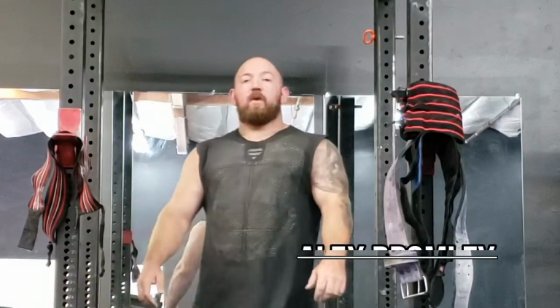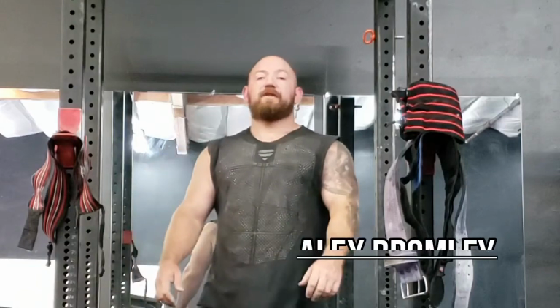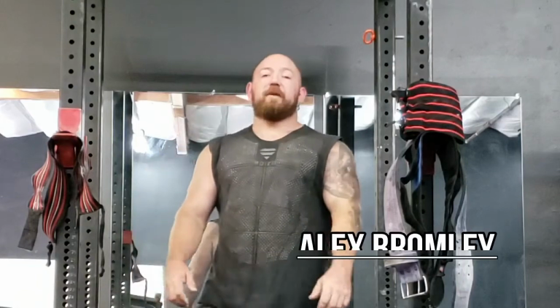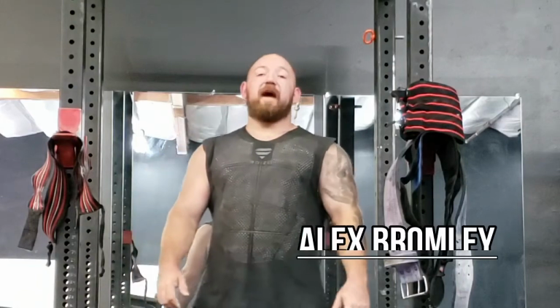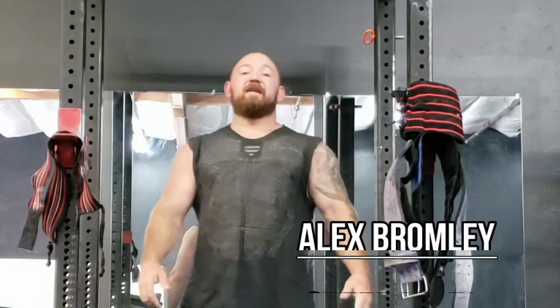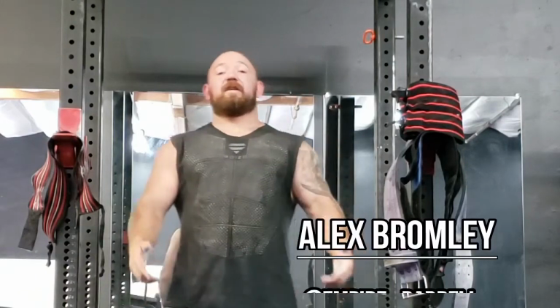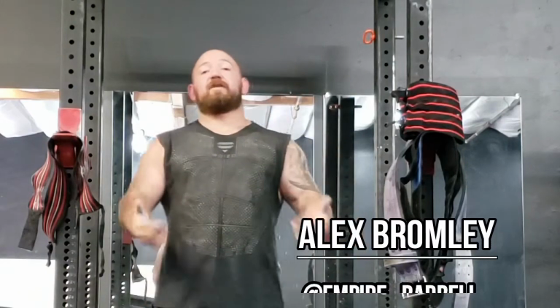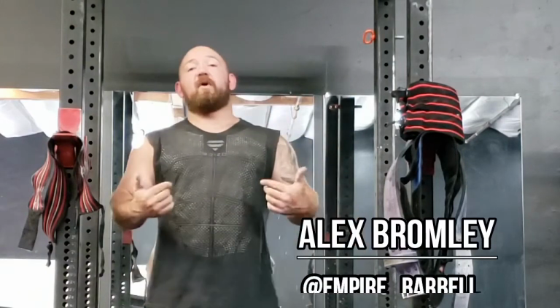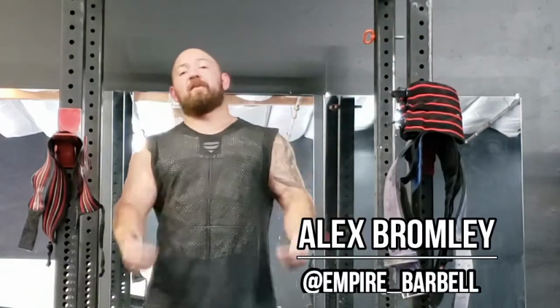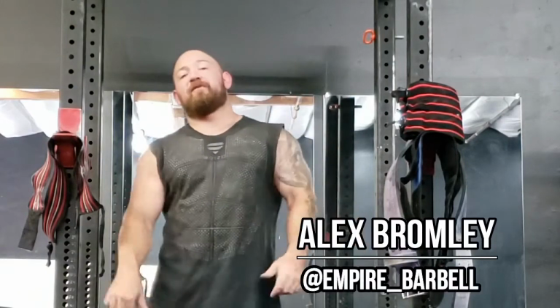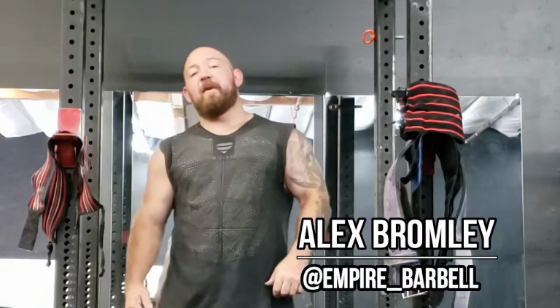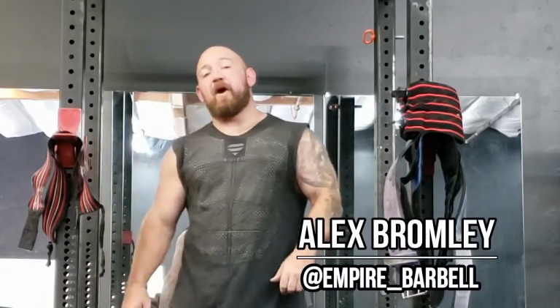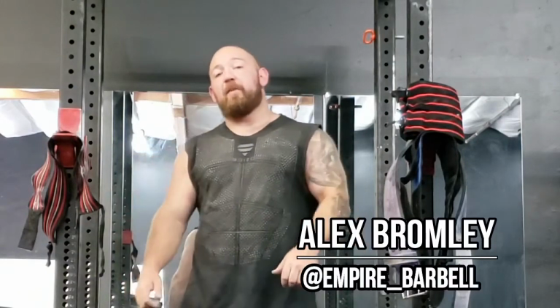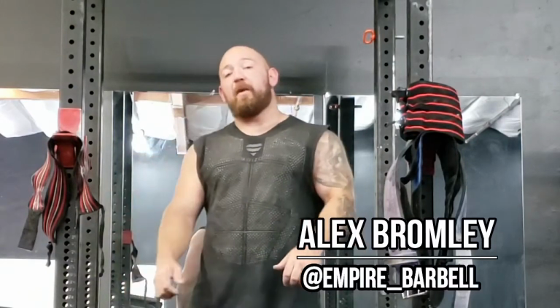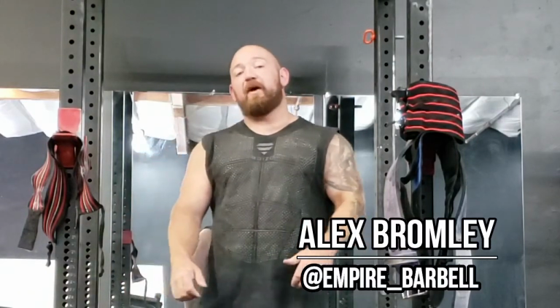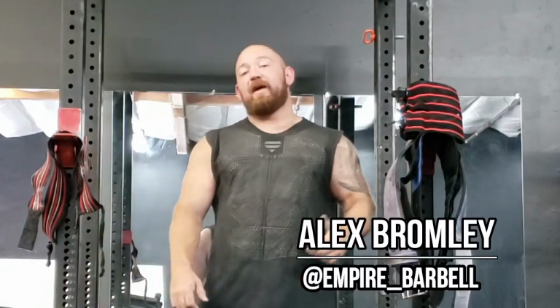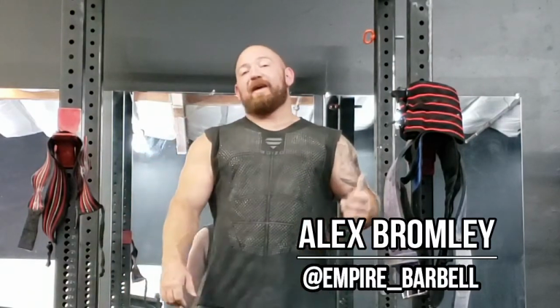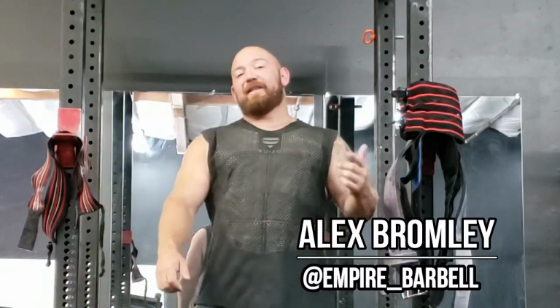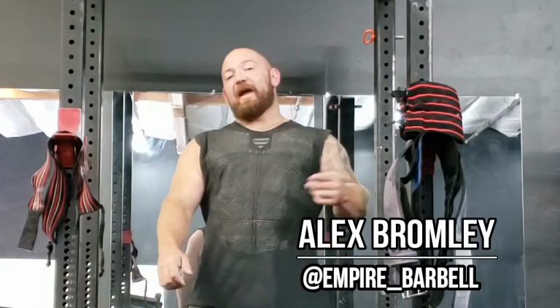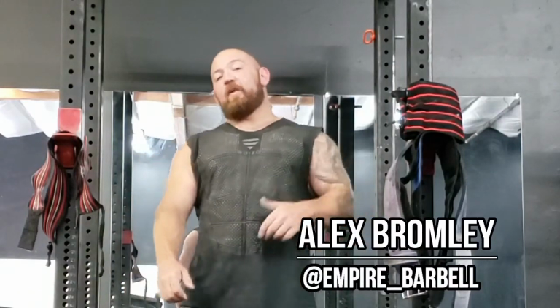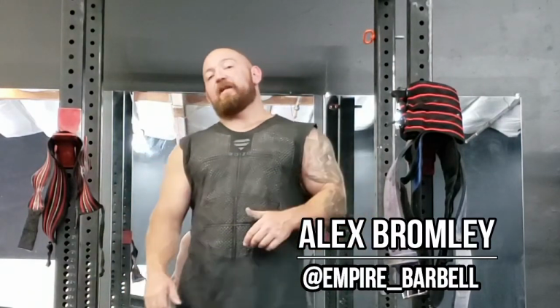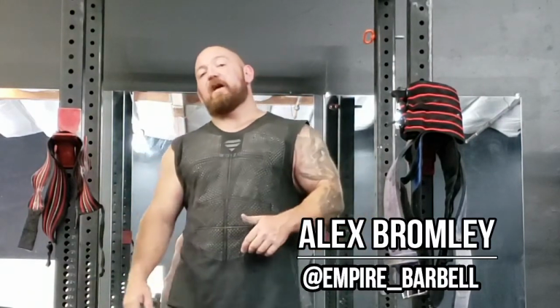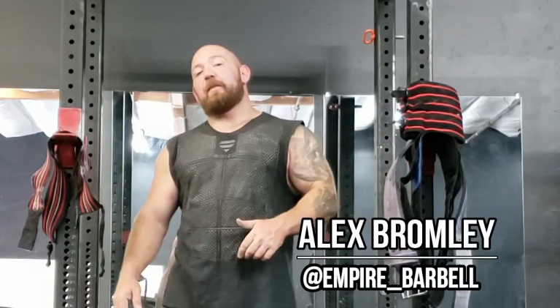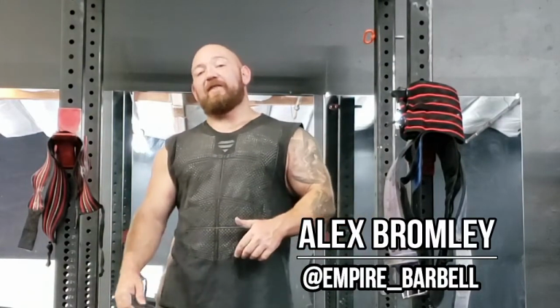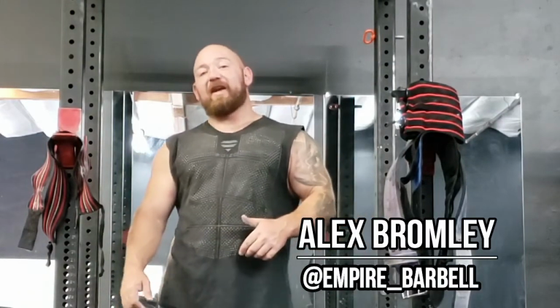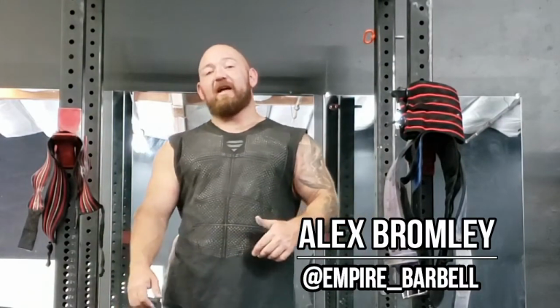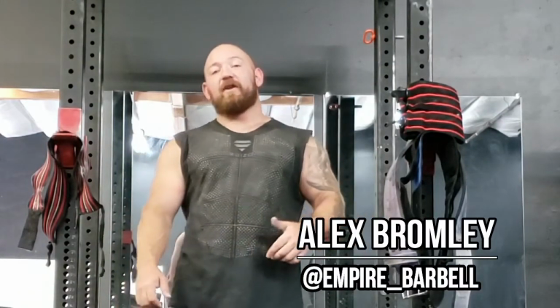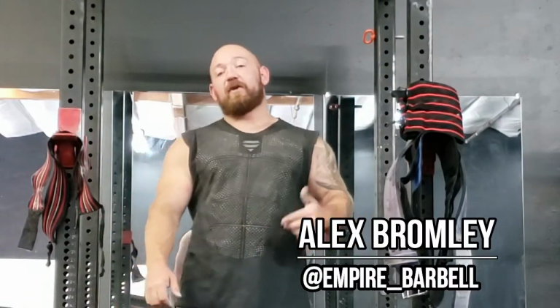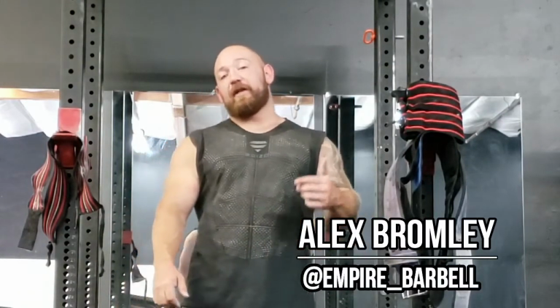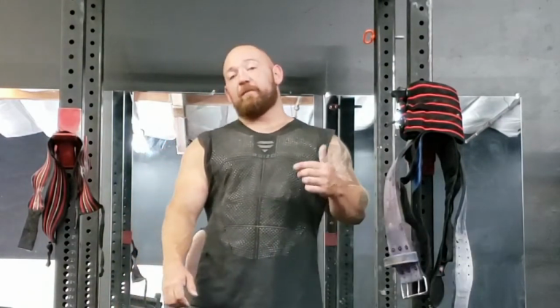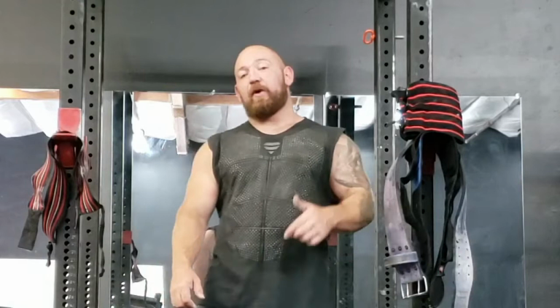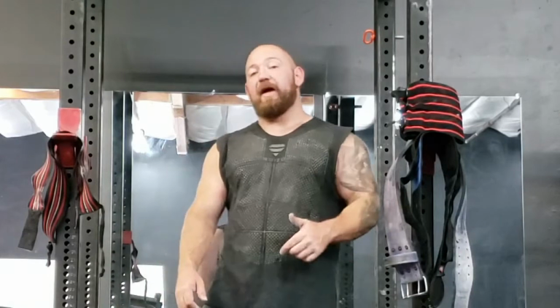What's up guys, it's Bromley from Empire Barbell. Today I want to talk about the Continental Clean and Press.